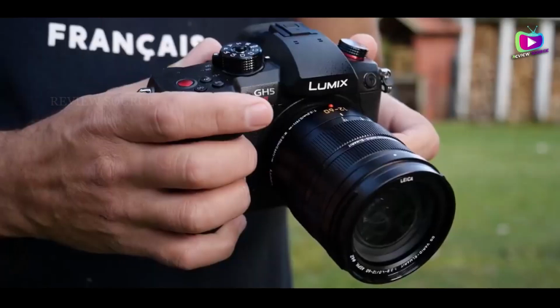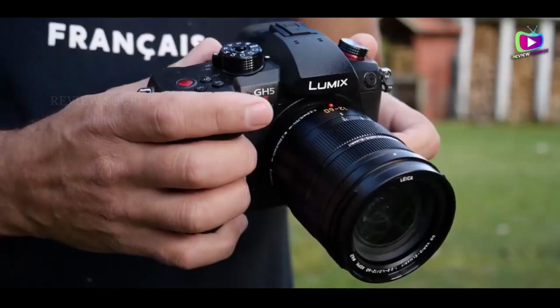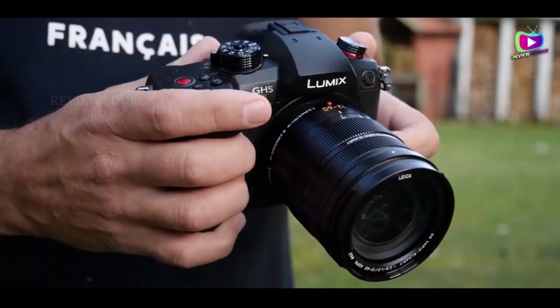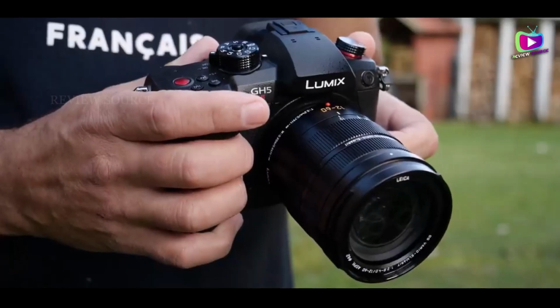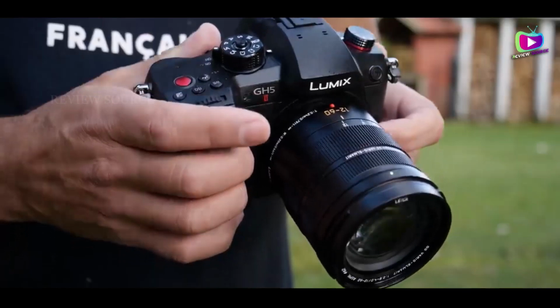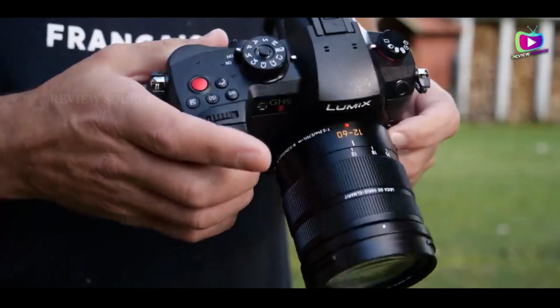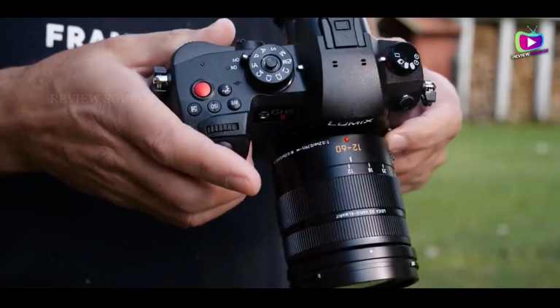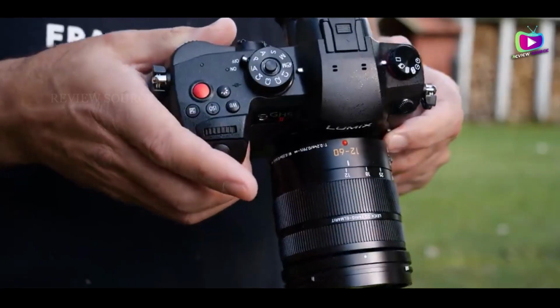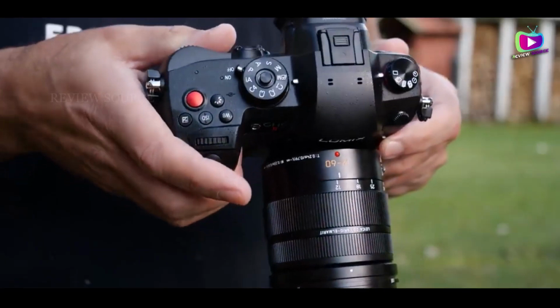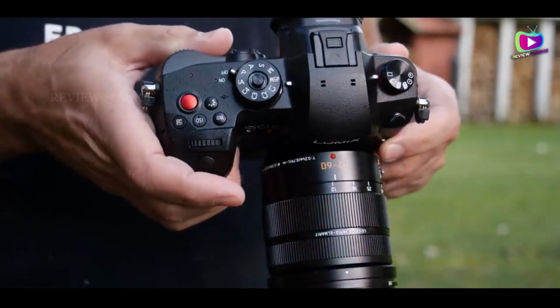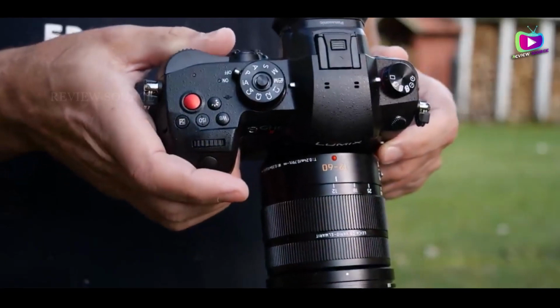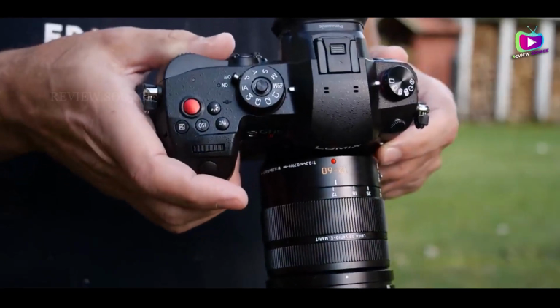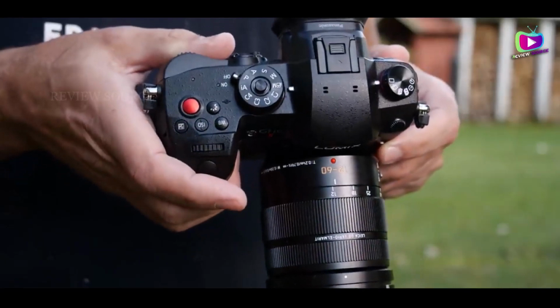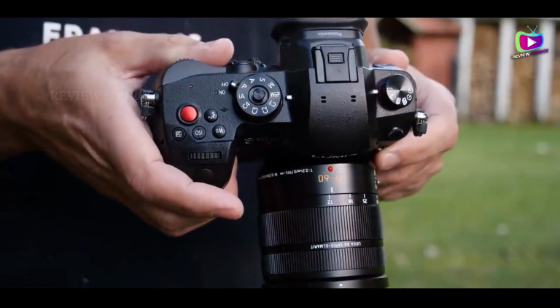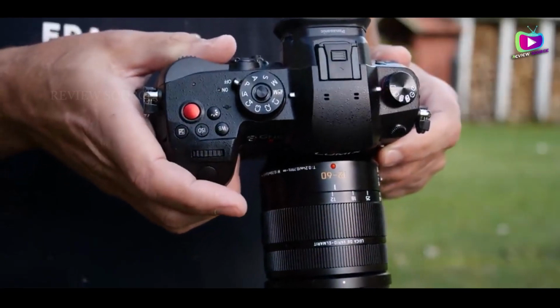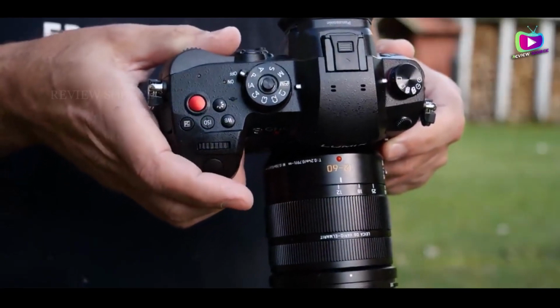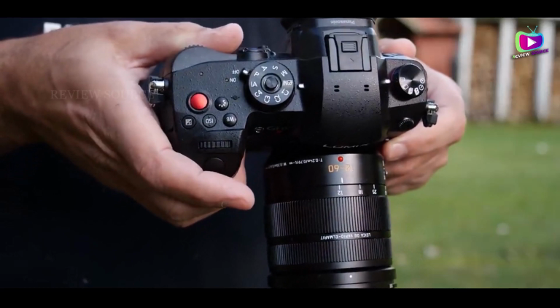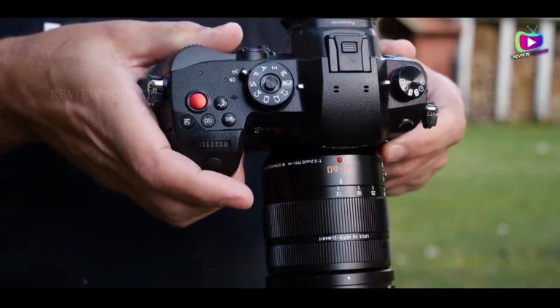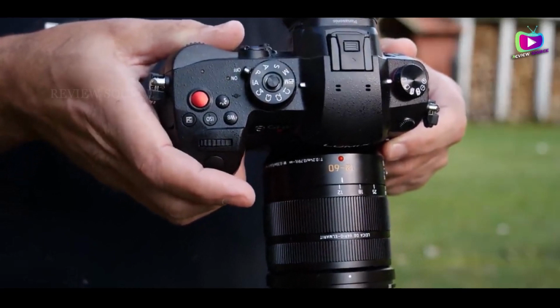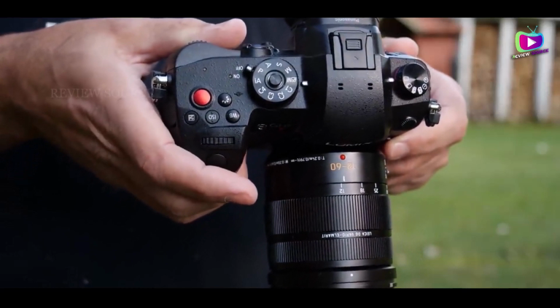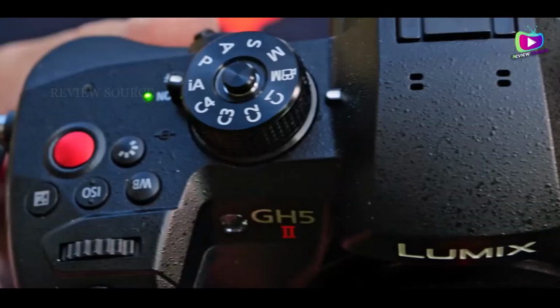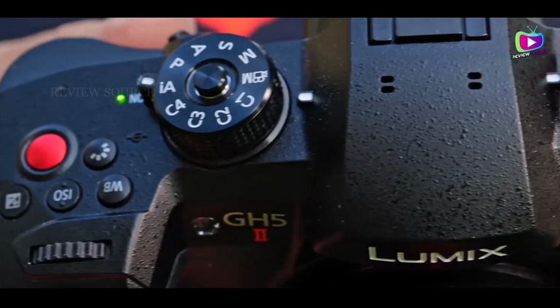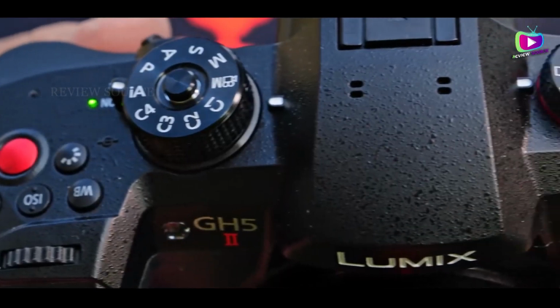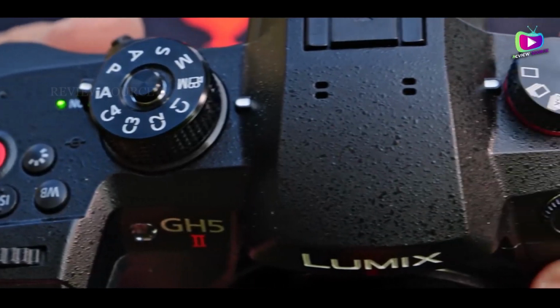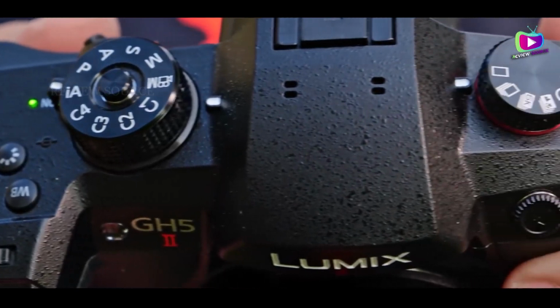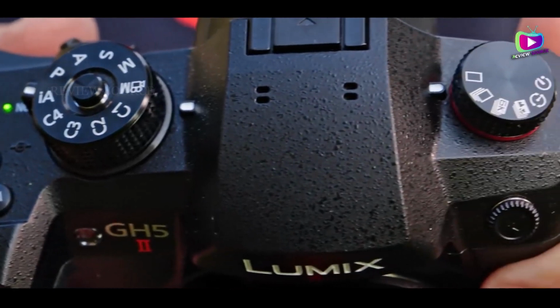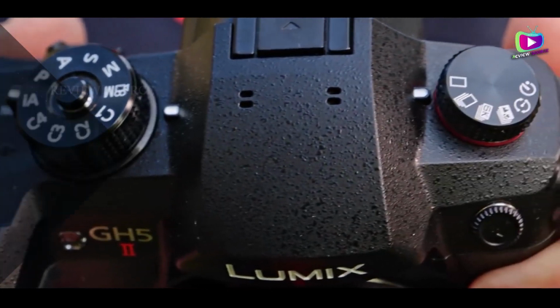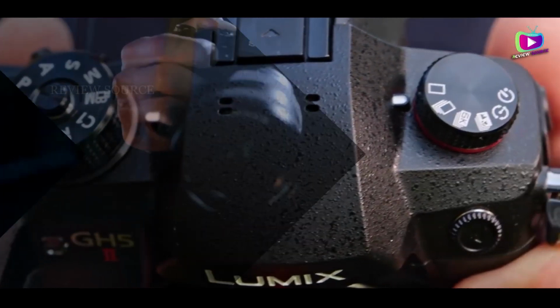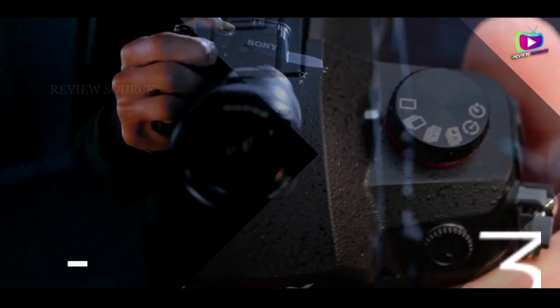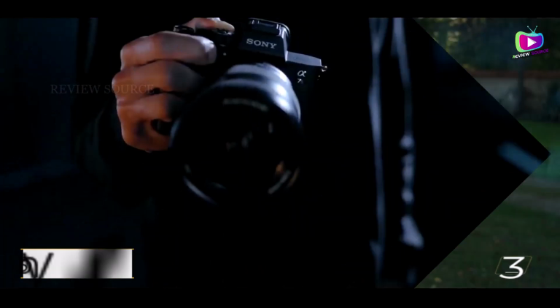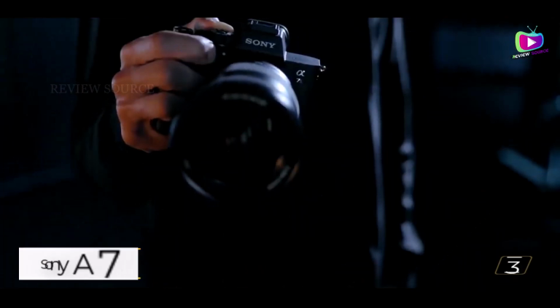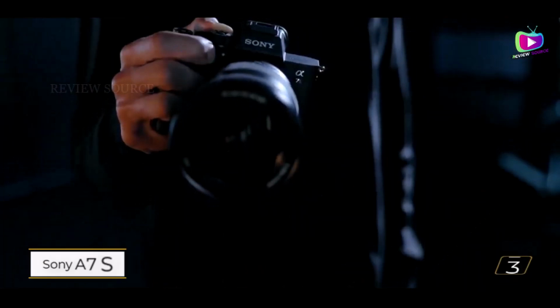It's compact, lightweight, and weatherproof design, coupled with effective in-body image stabilization.